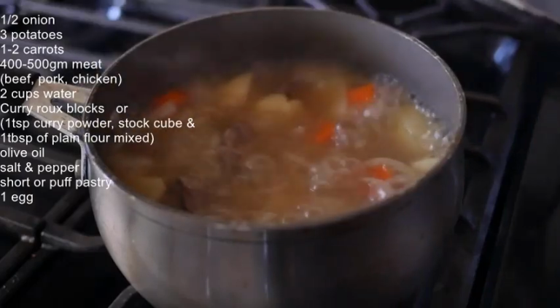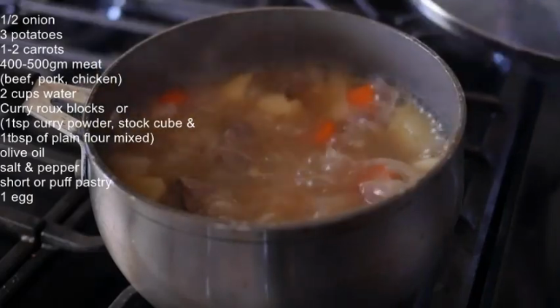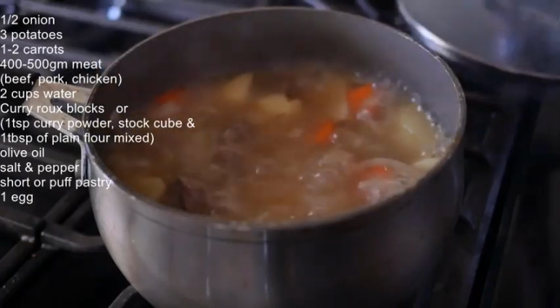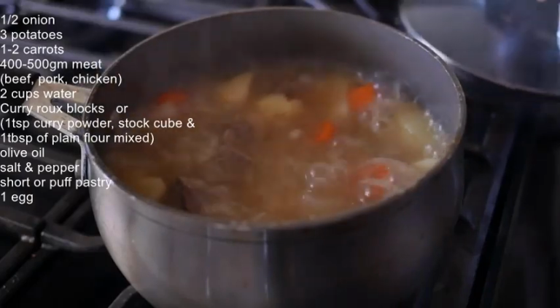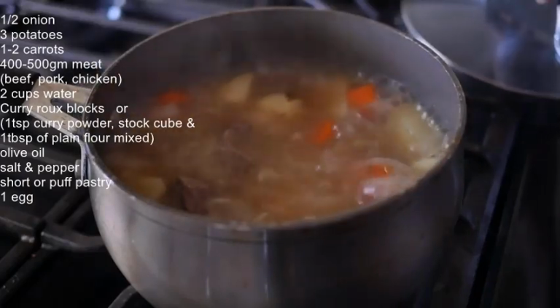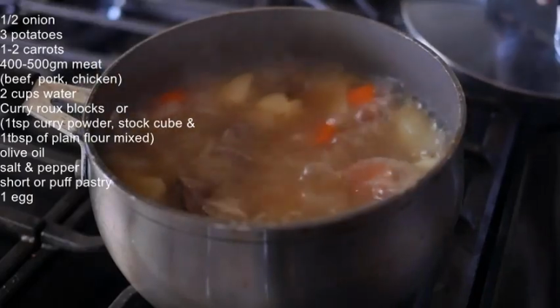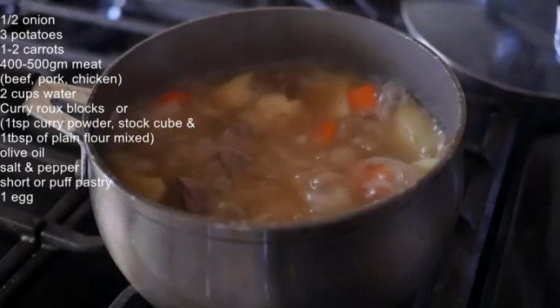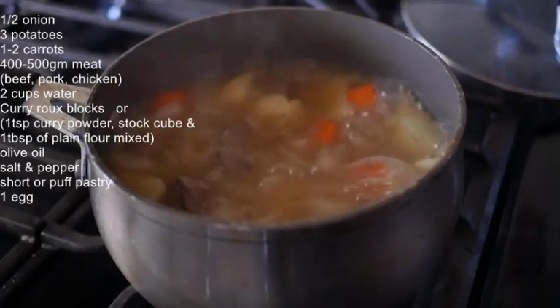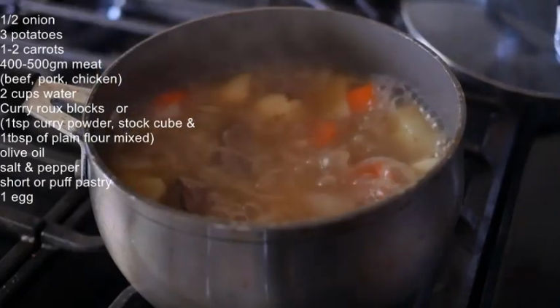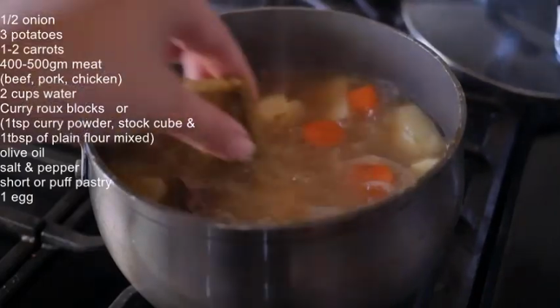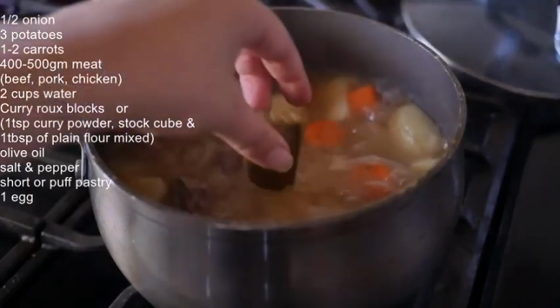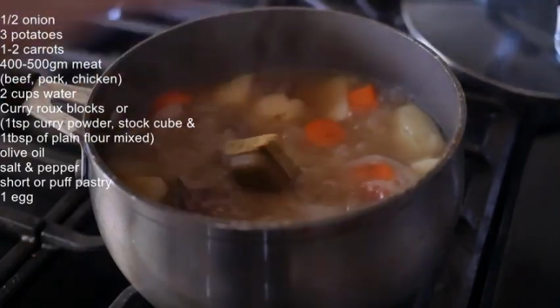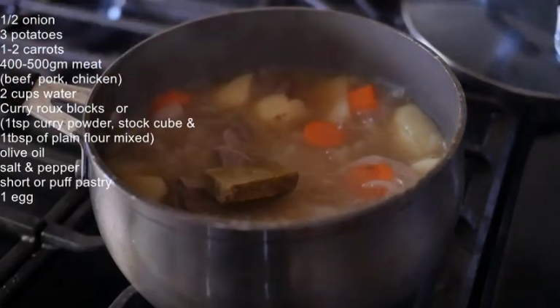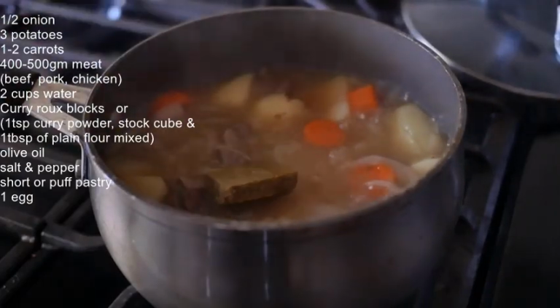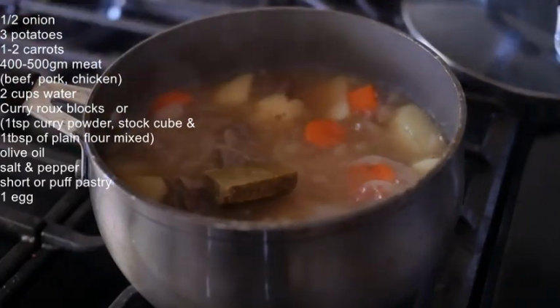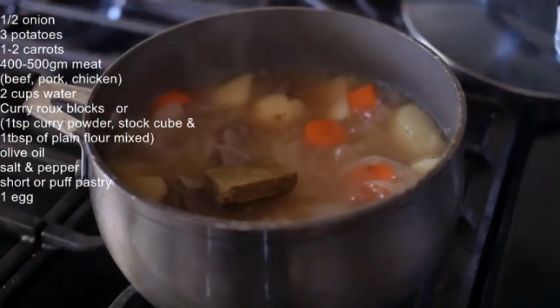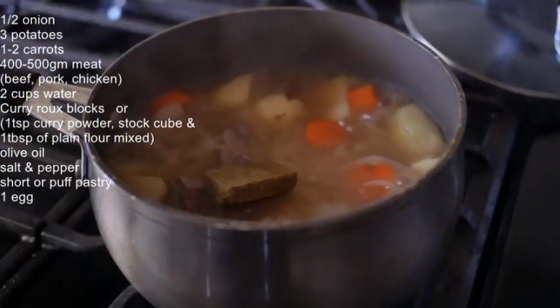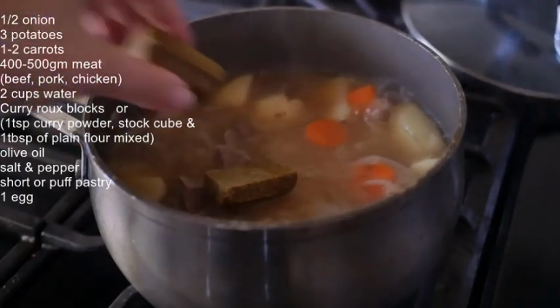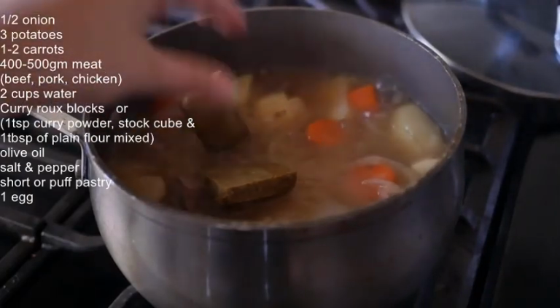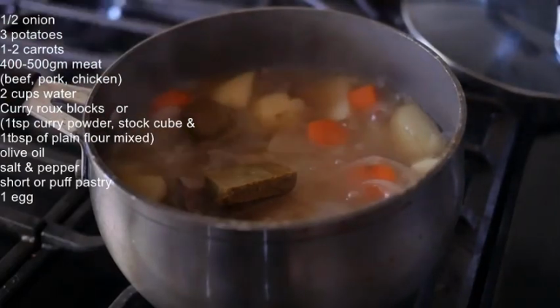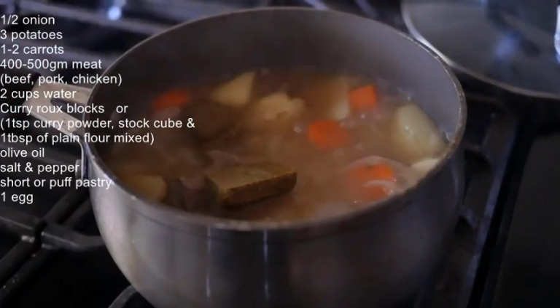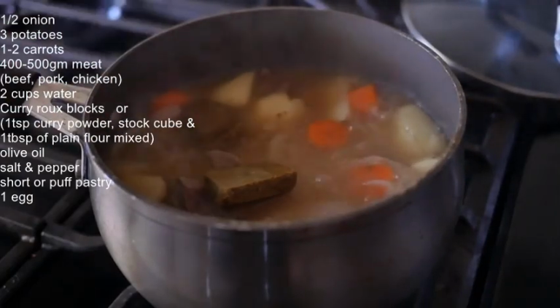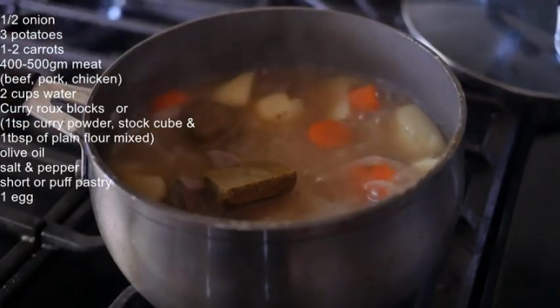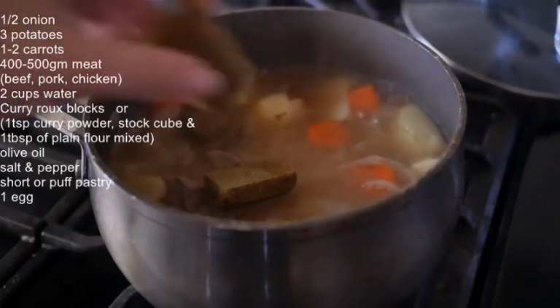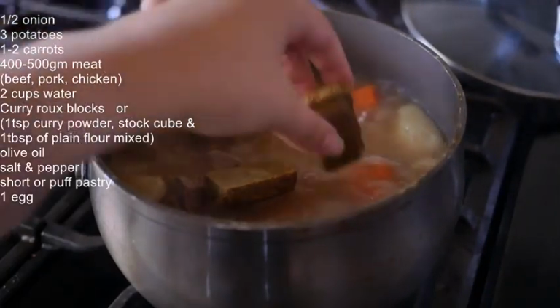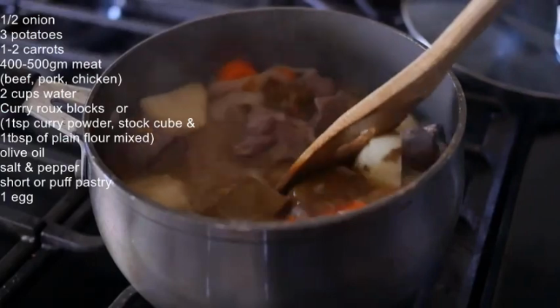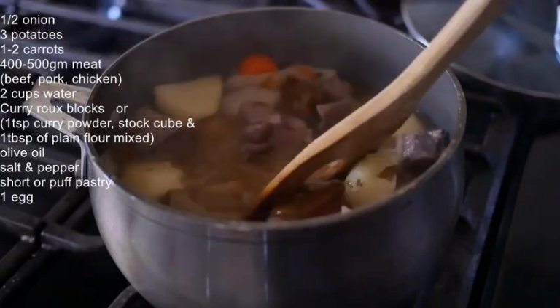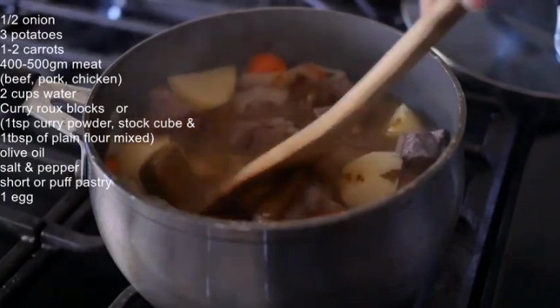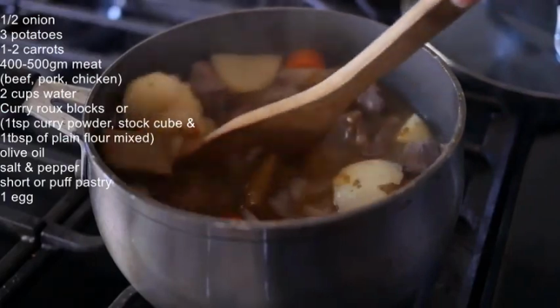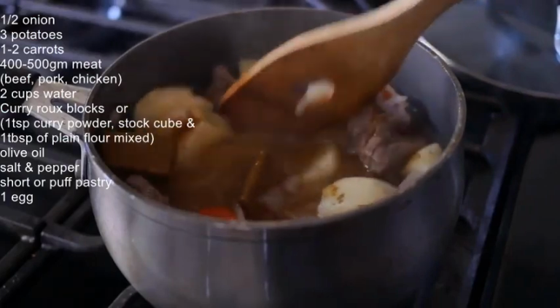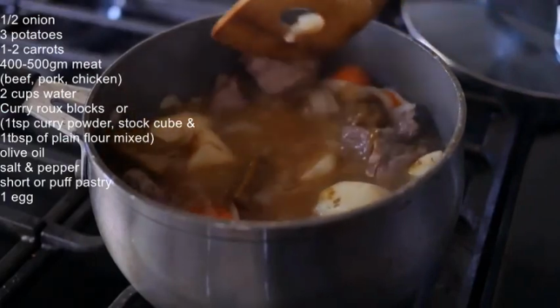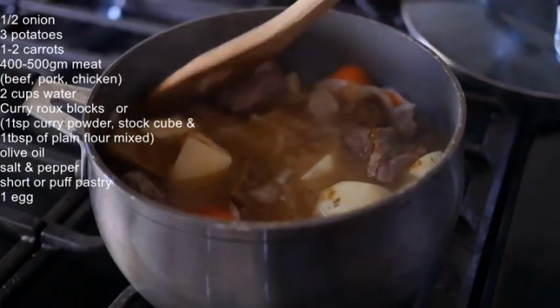Once the veggies are almost cooked through, put in the curry roux blocks, and stir until the sauce thickens.